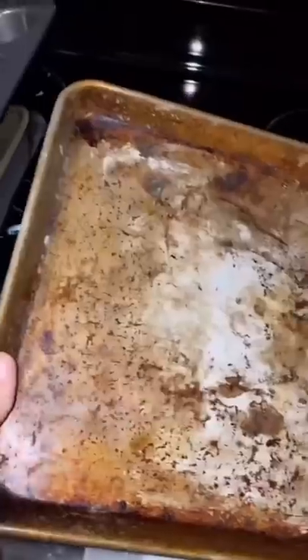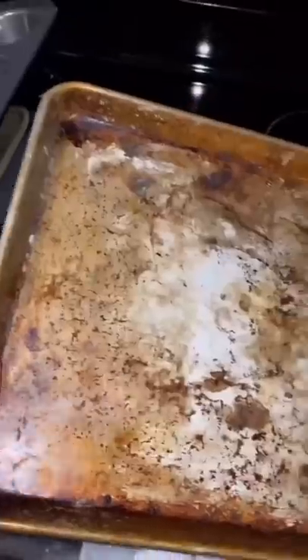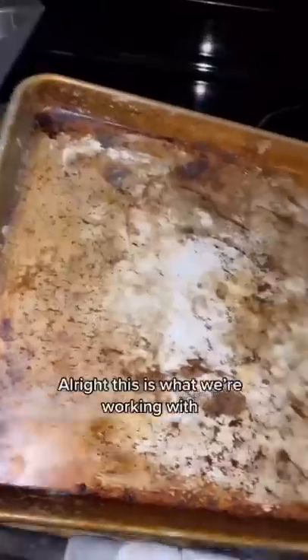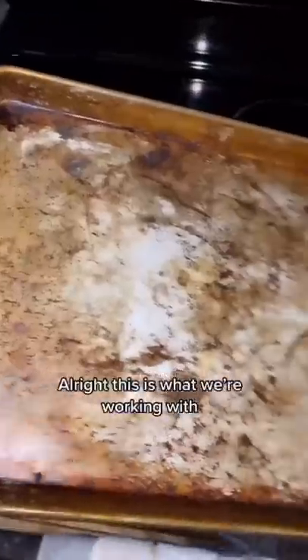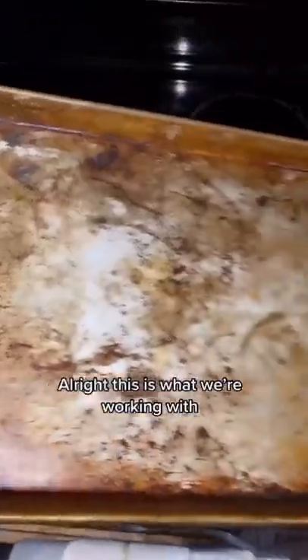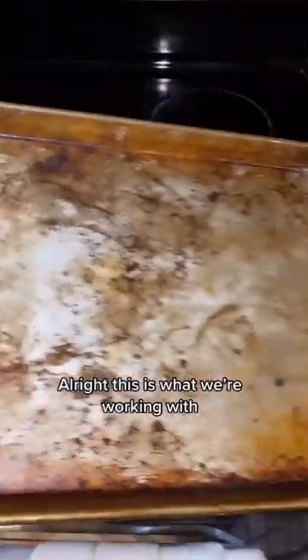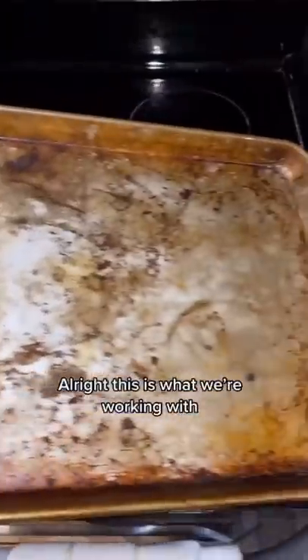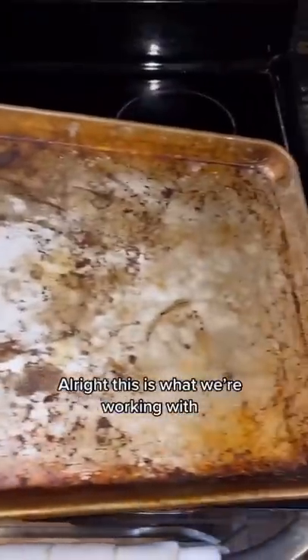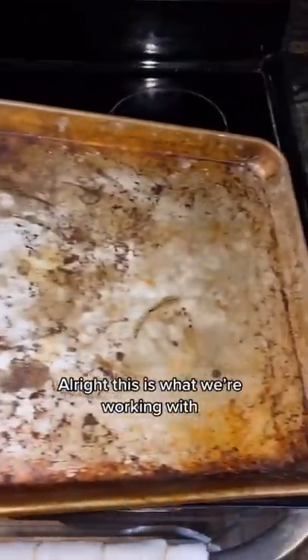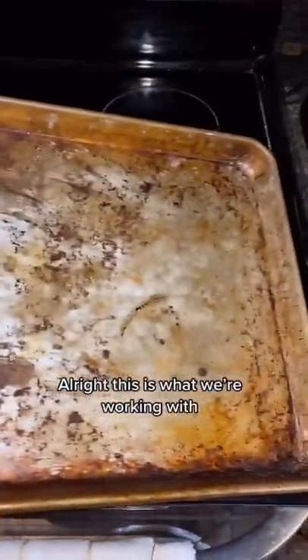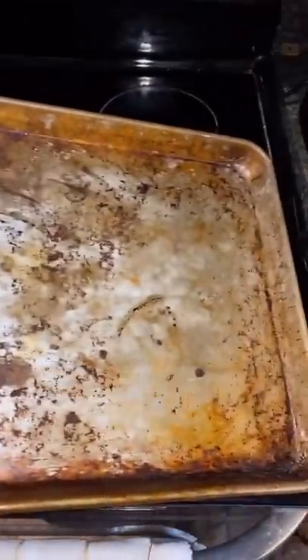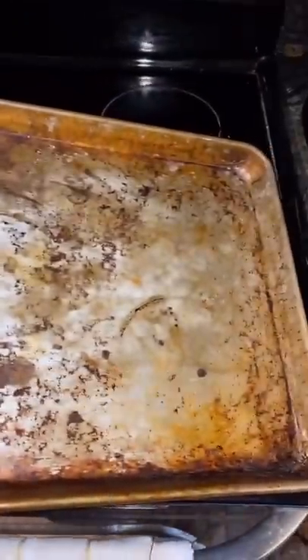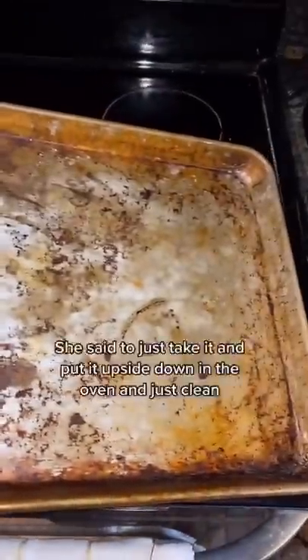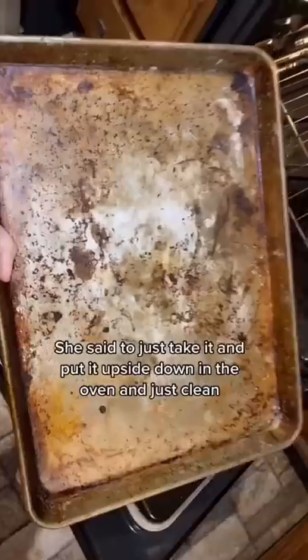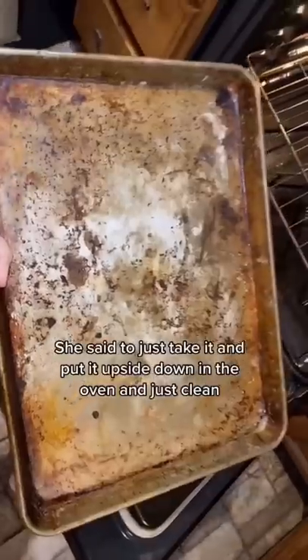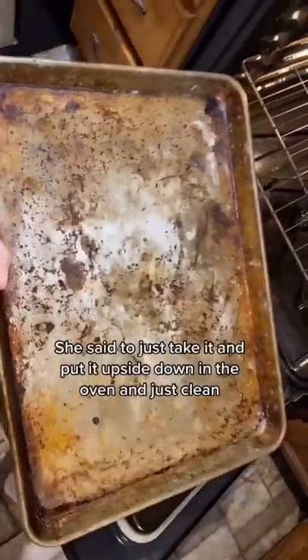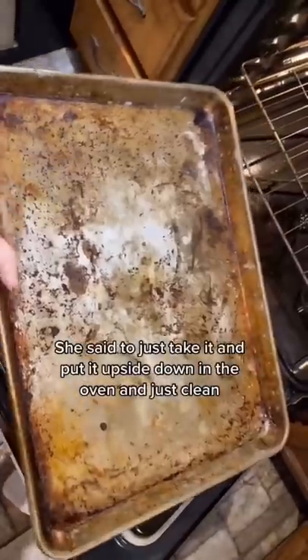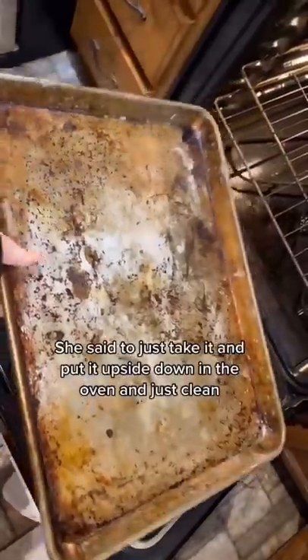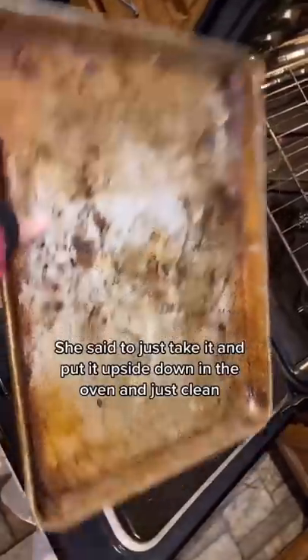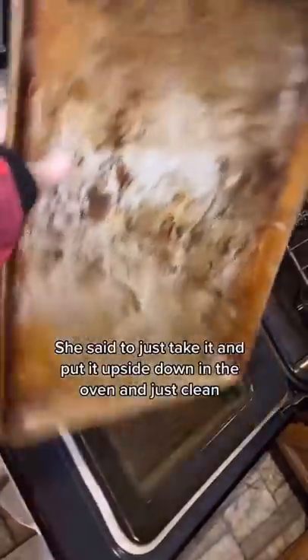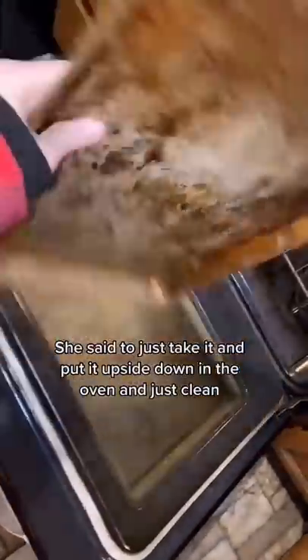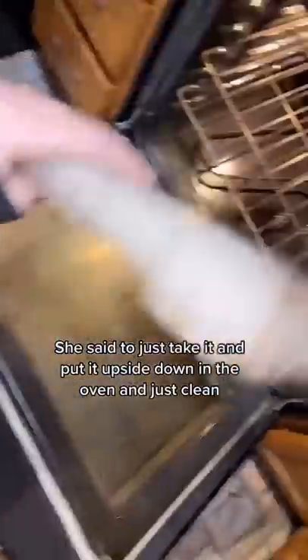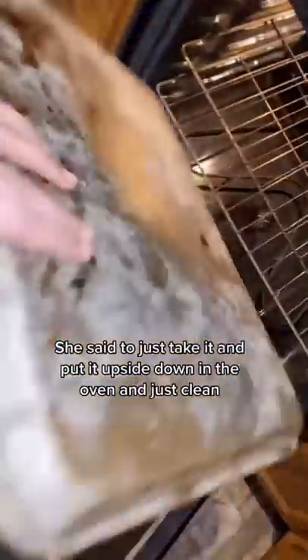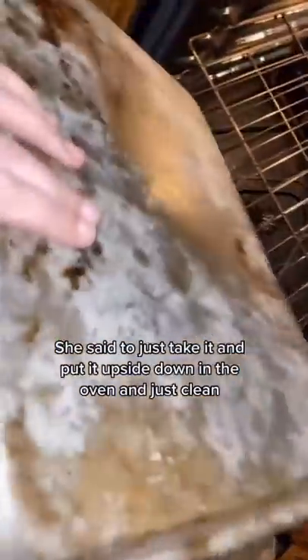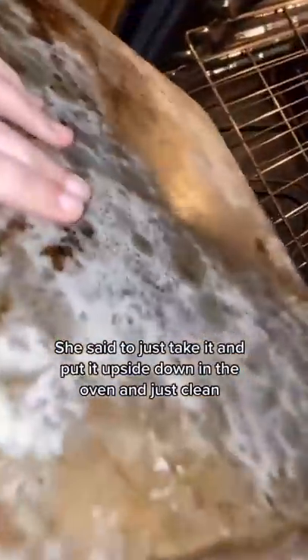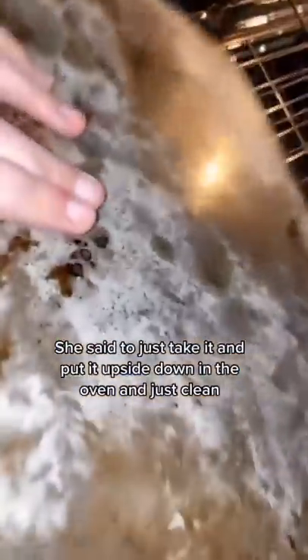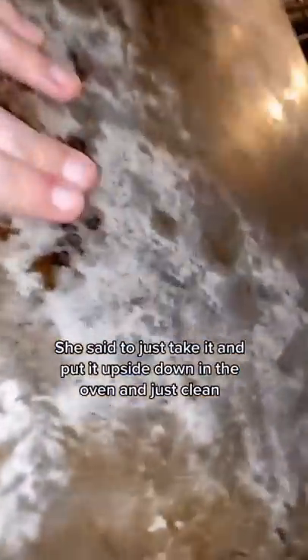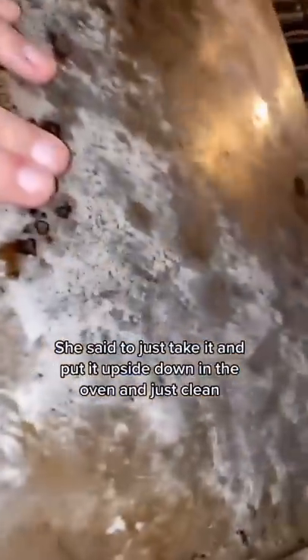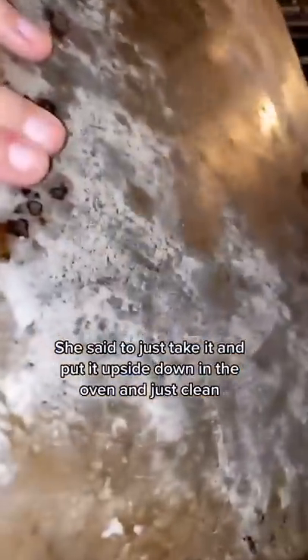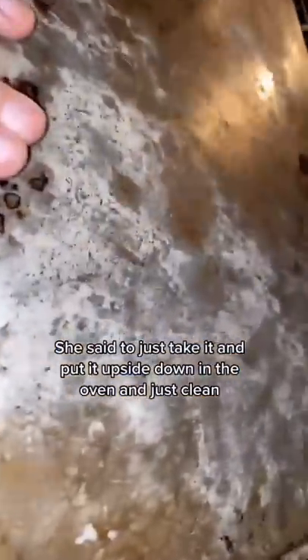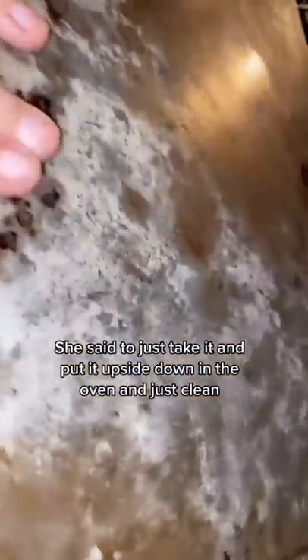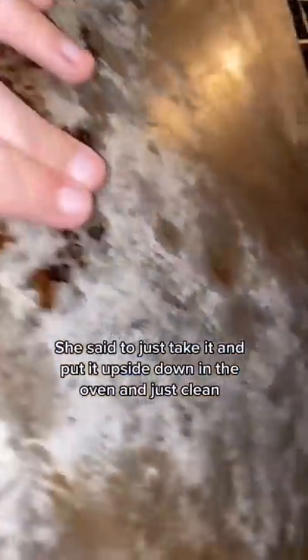All right, this is what we're working with. She said to just take it and put it upside down in the oven.